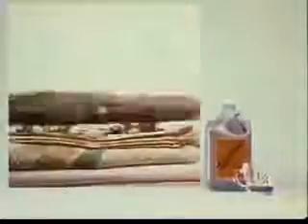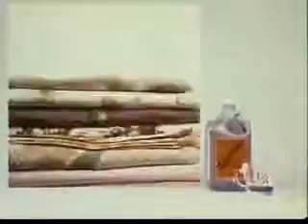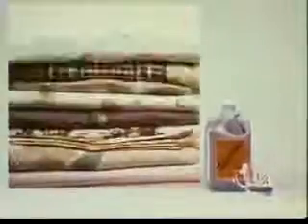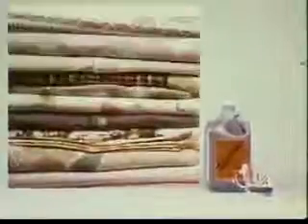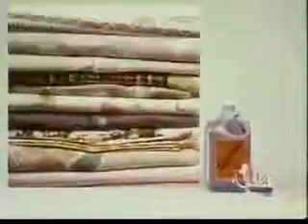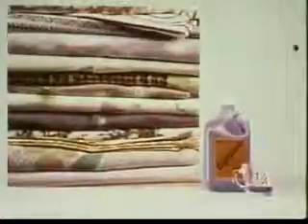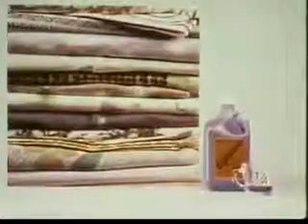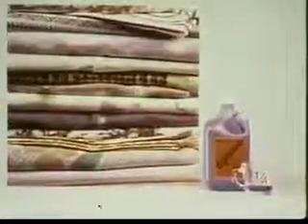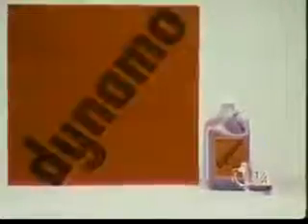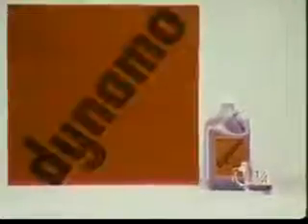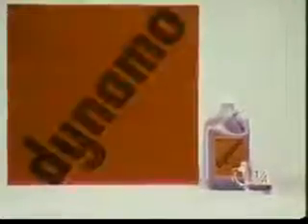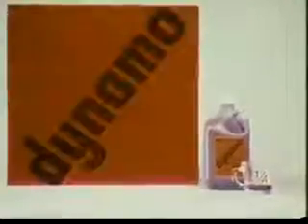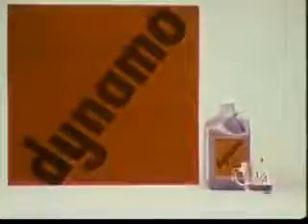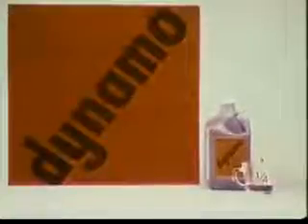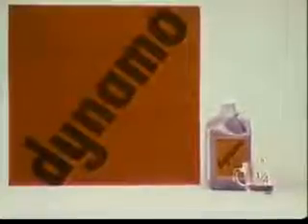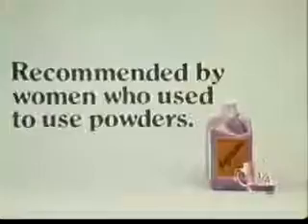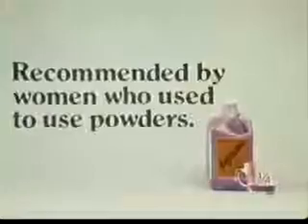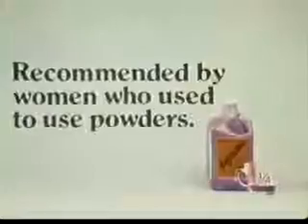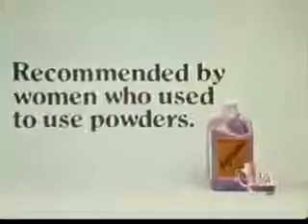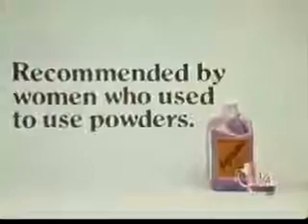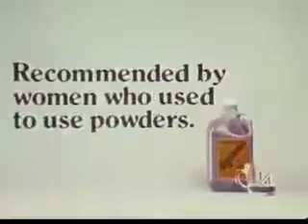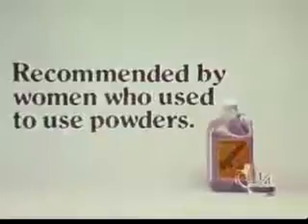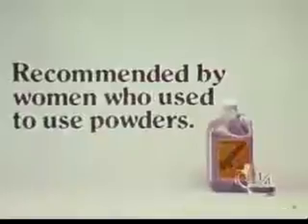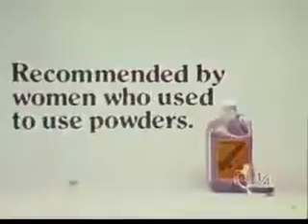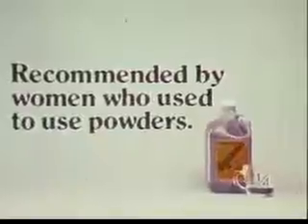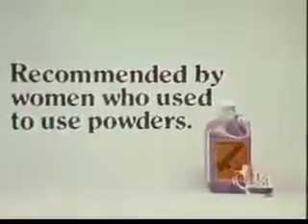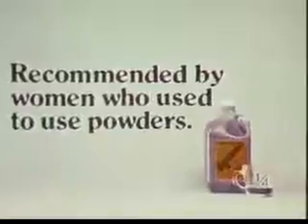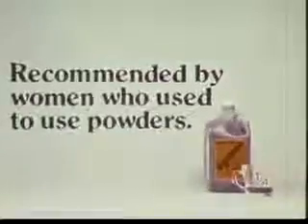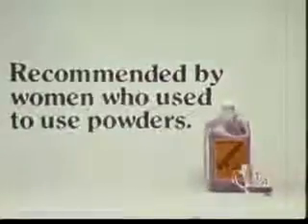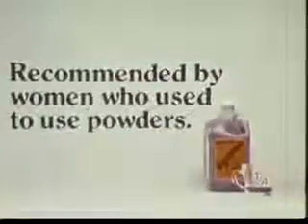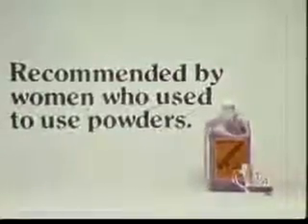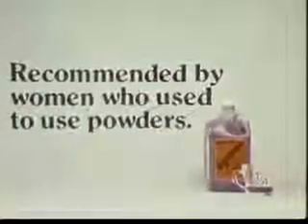The Little Blue Jug is Dynamo. Recommended by women who used to use powders.